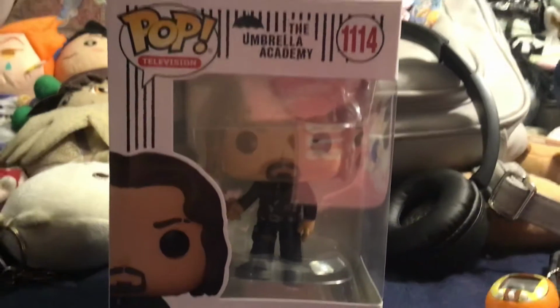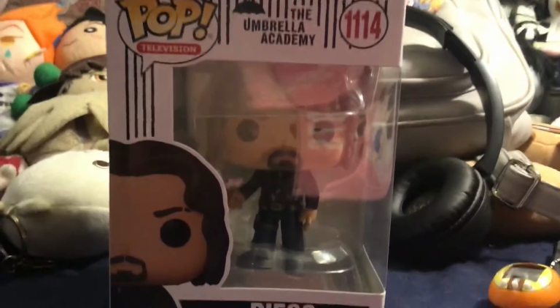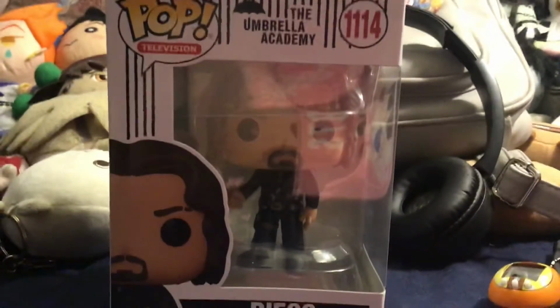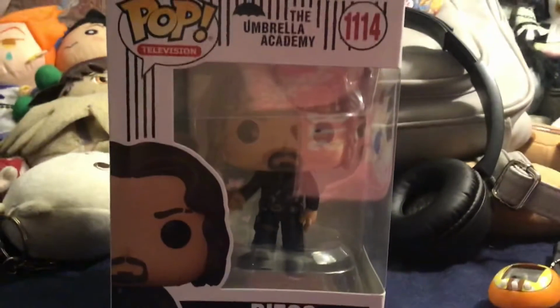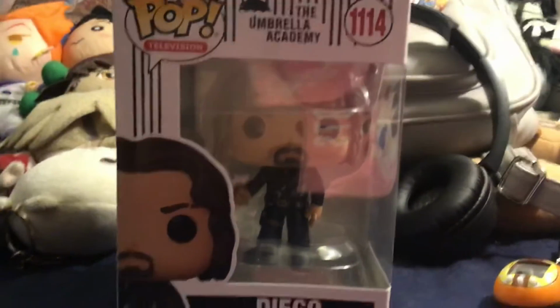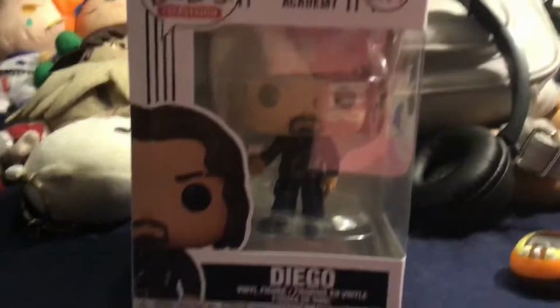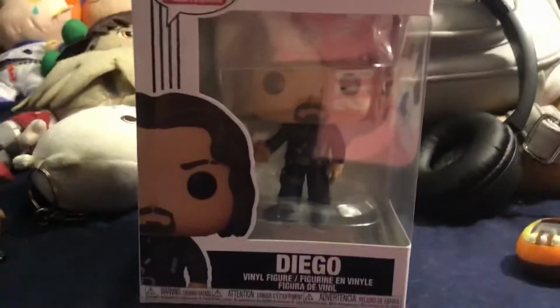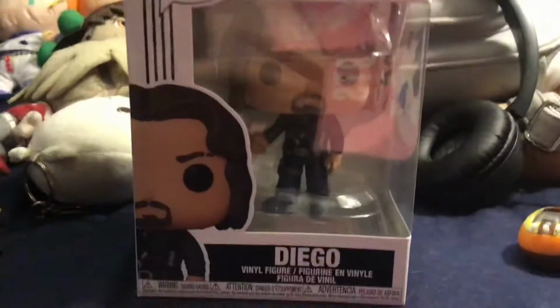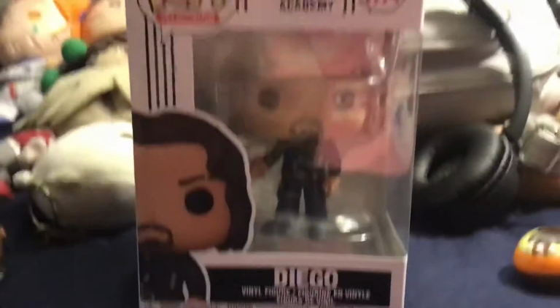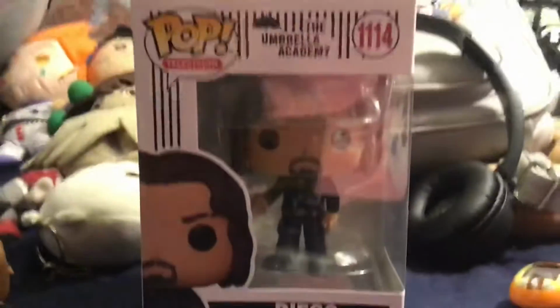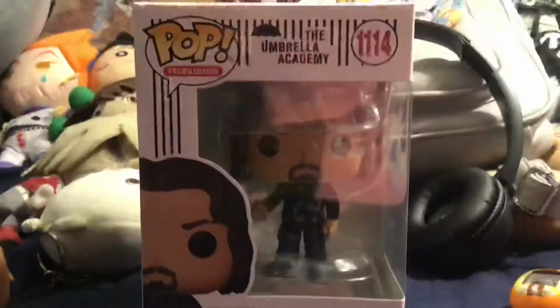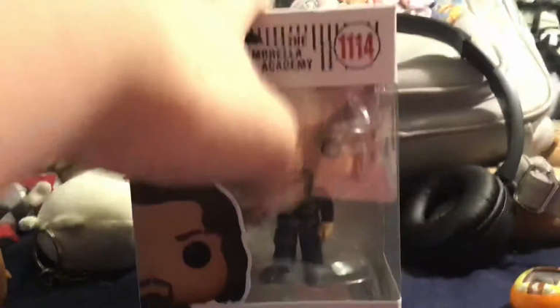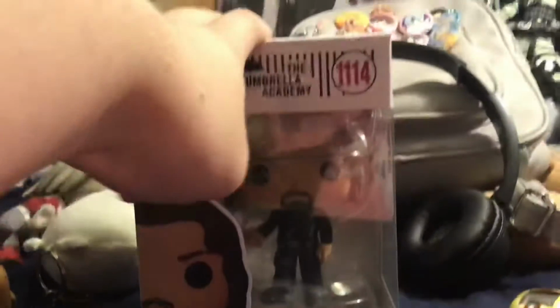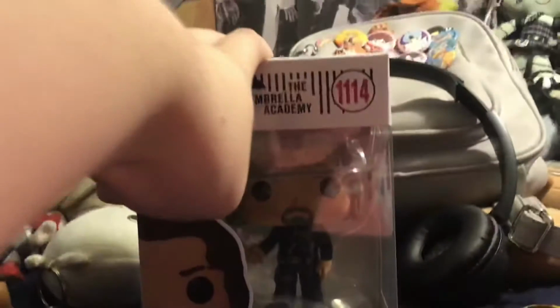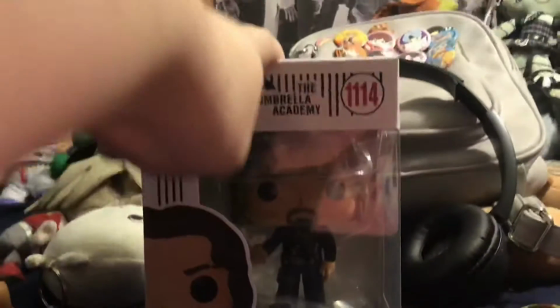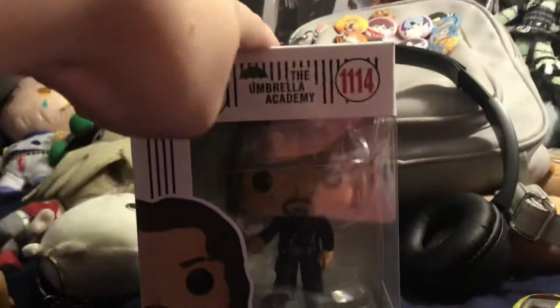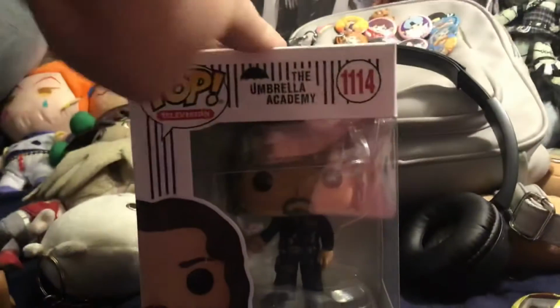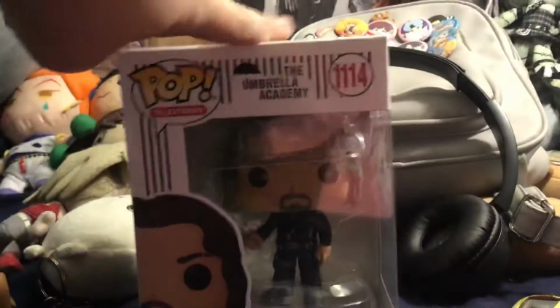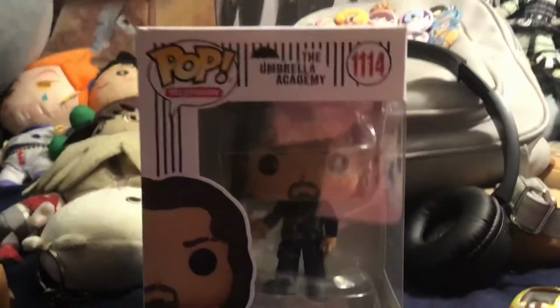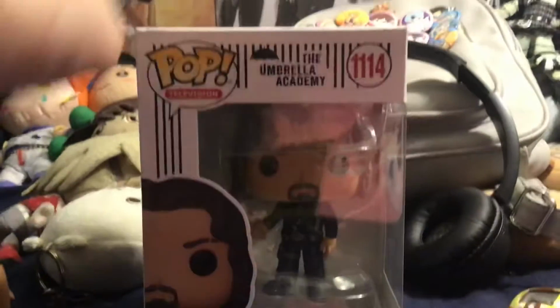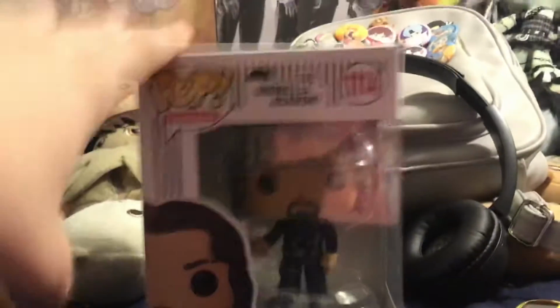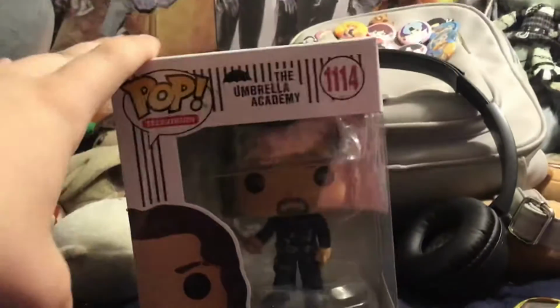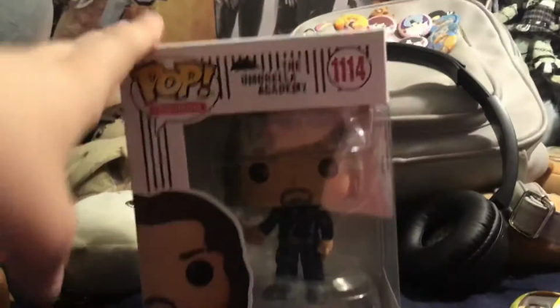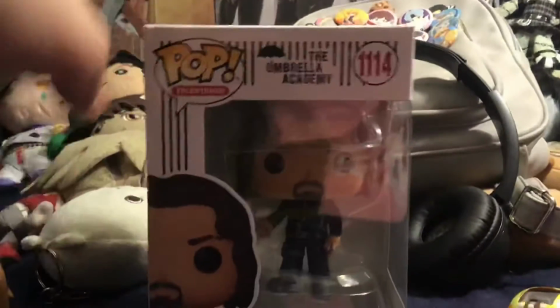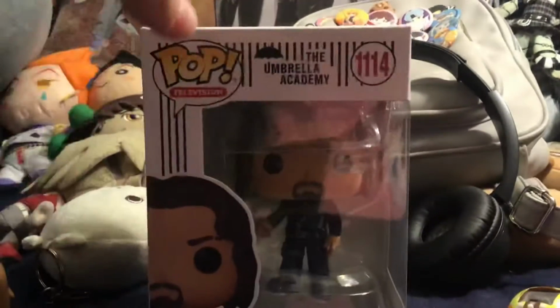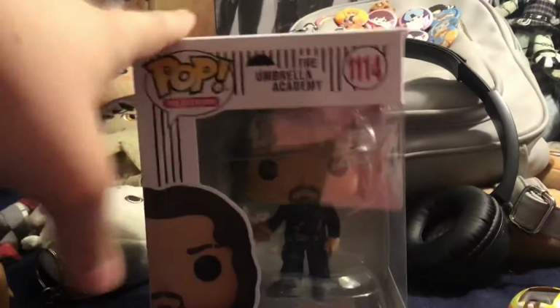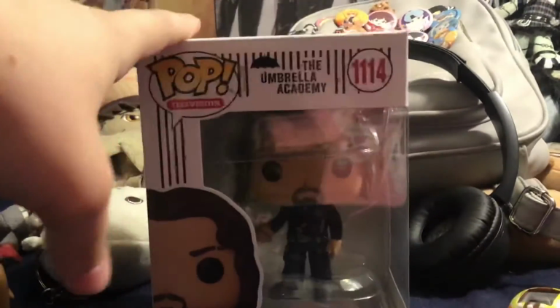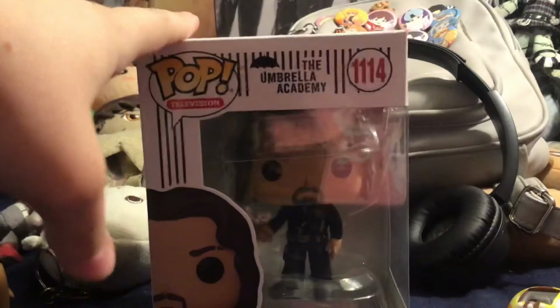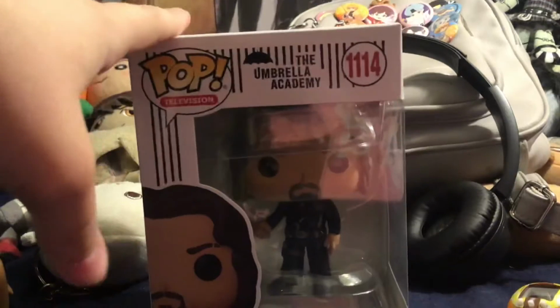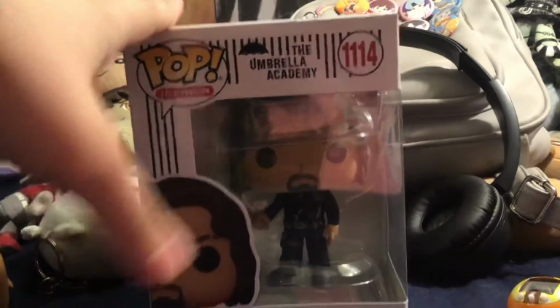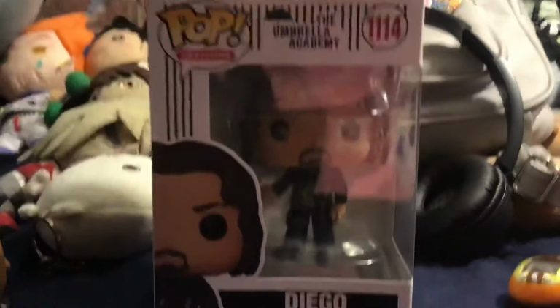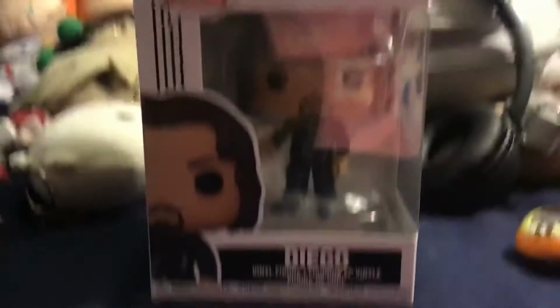Hi everyone, I'm here to review the Umbrella Academy Season 2 Diego Pop.